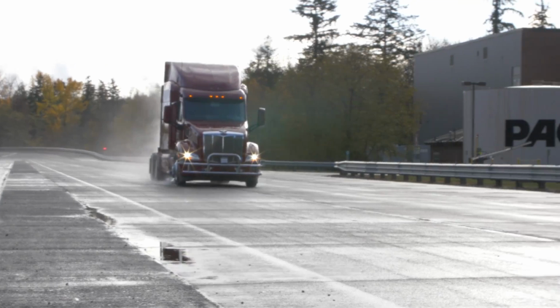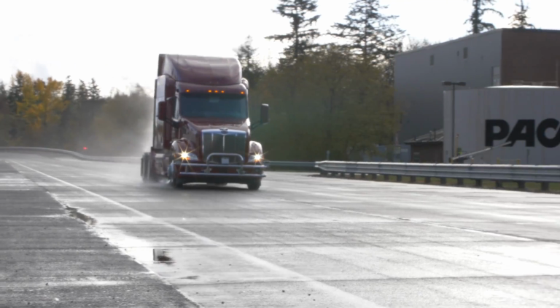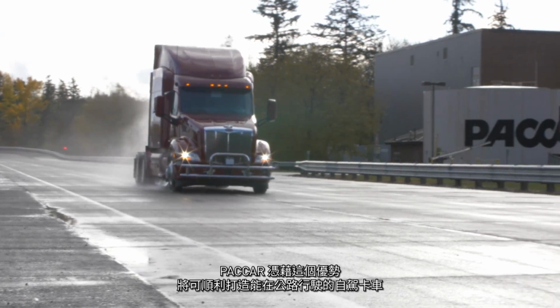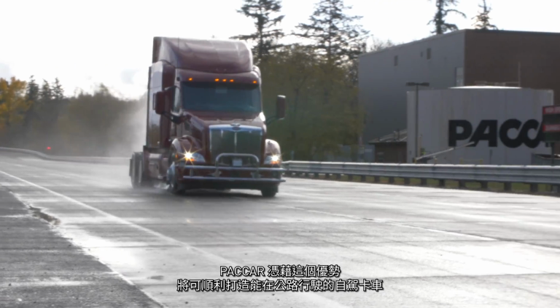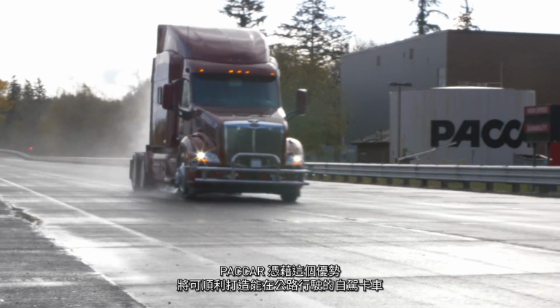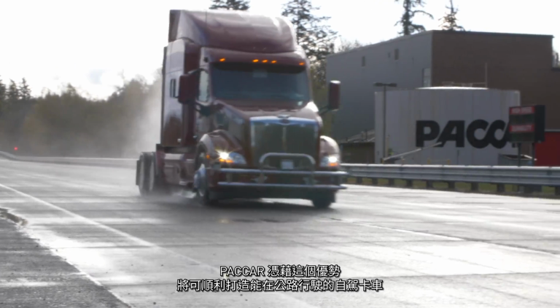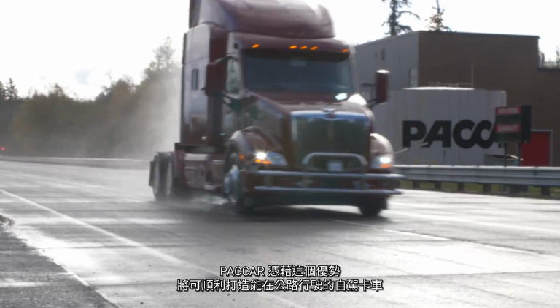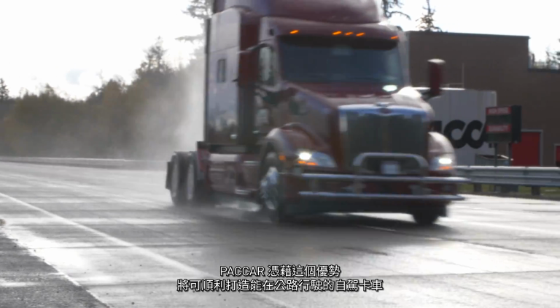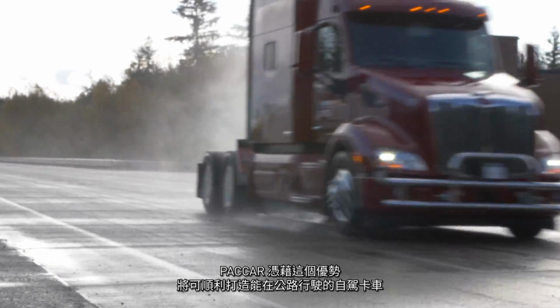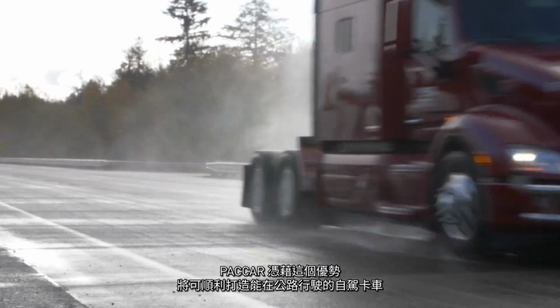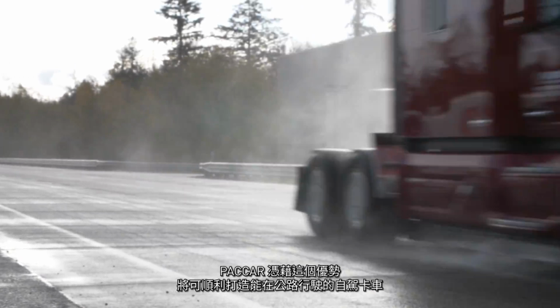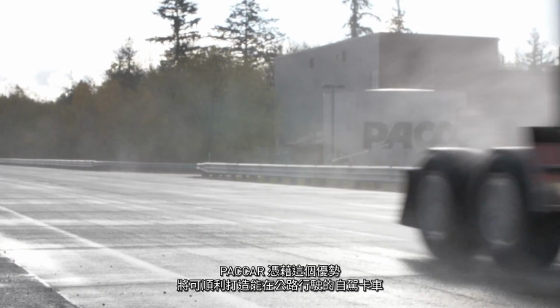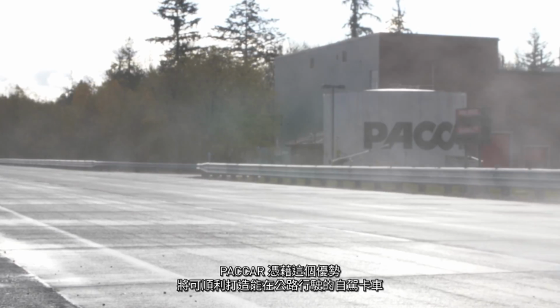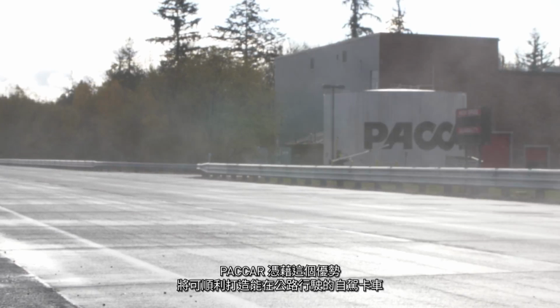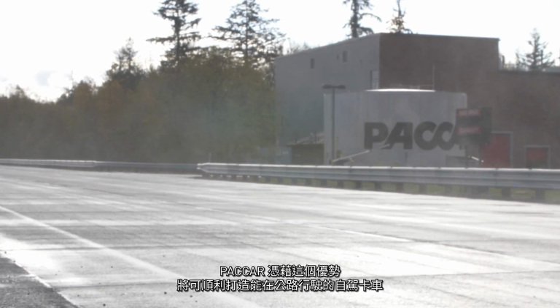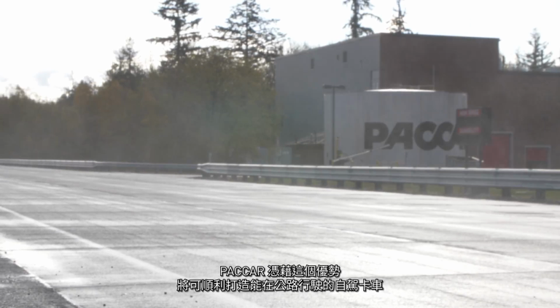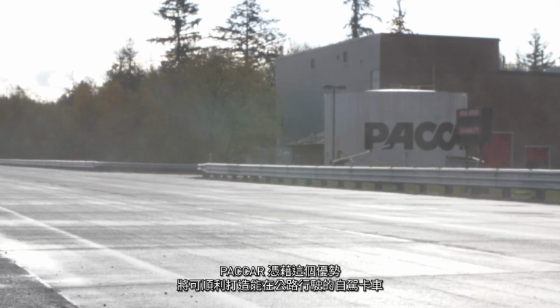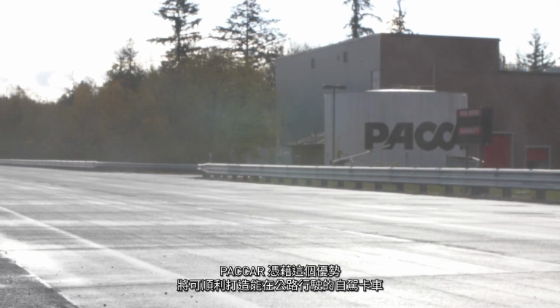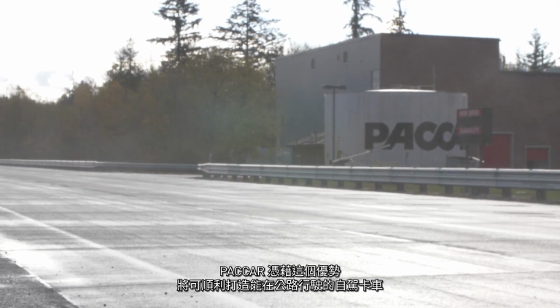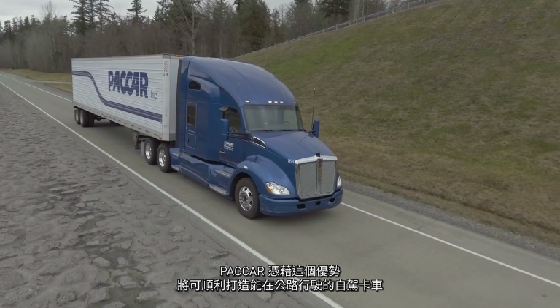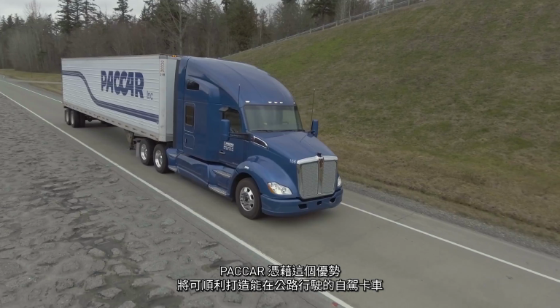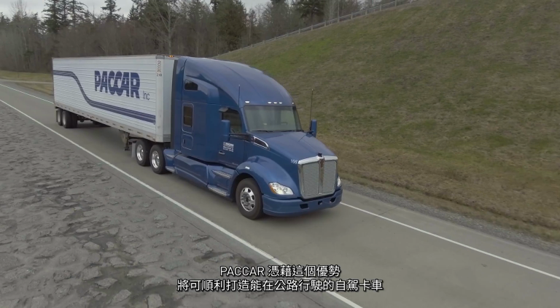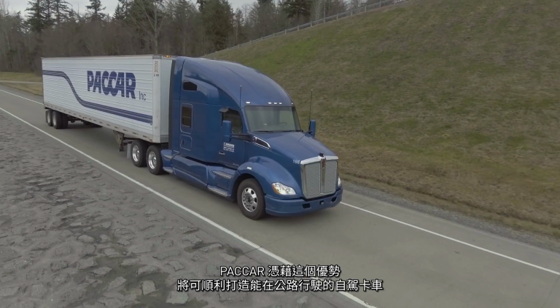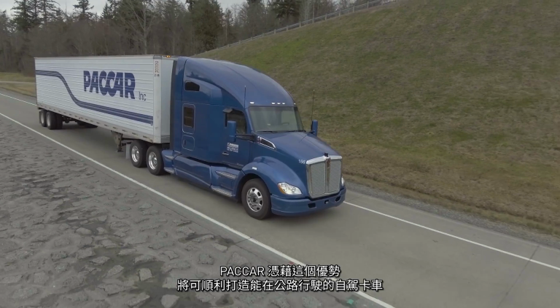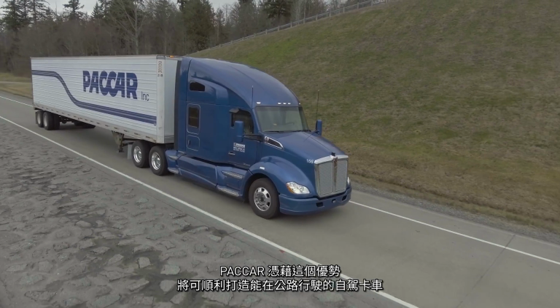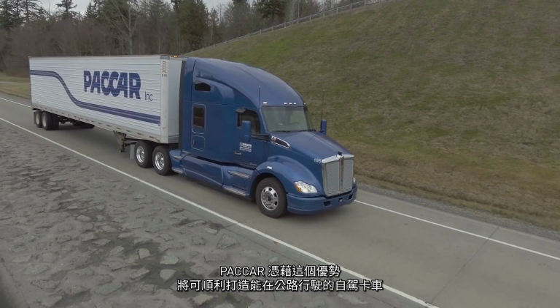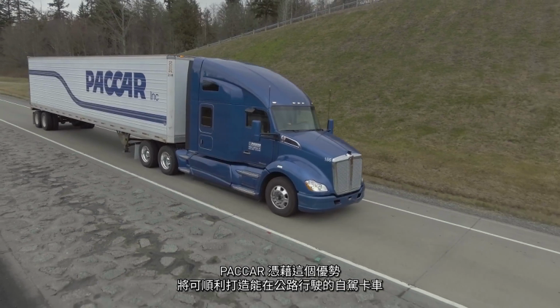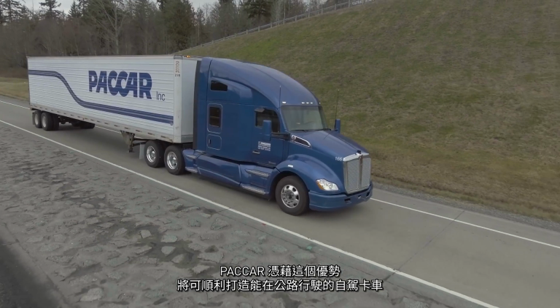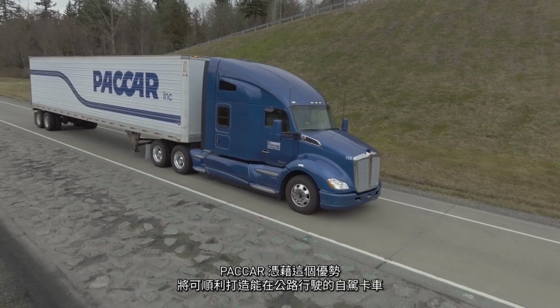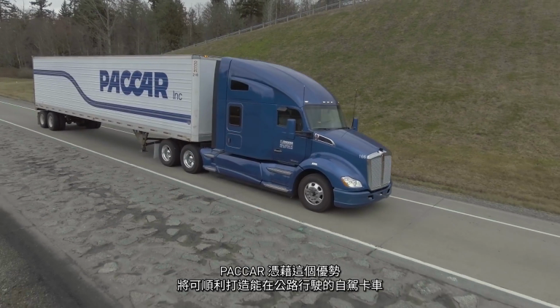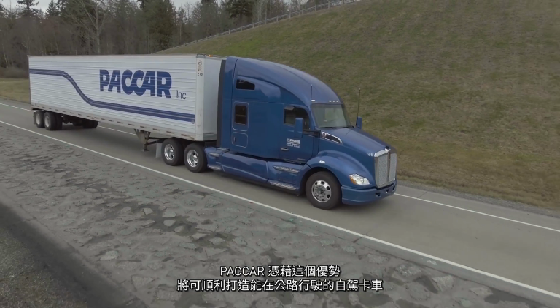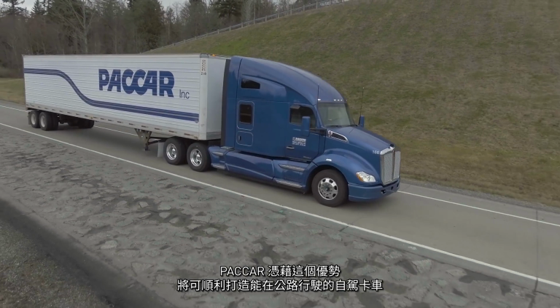With this head start, PACCAR is well on its way to creating trucks that can drive autonomously on public roads.